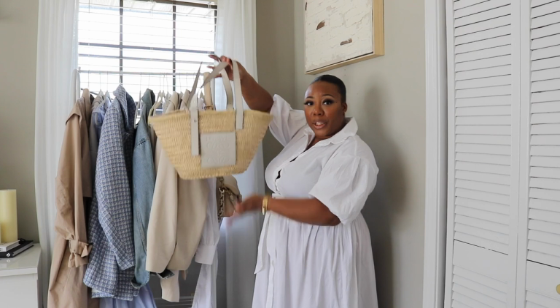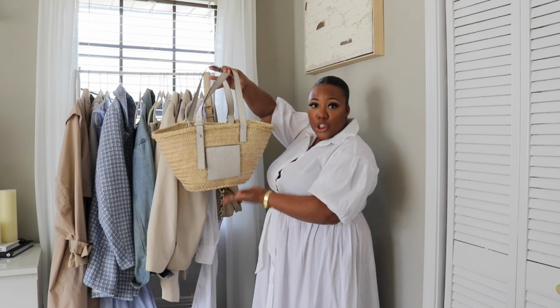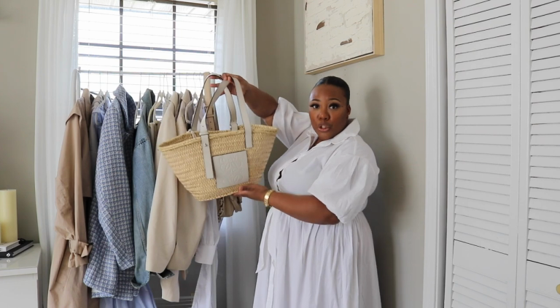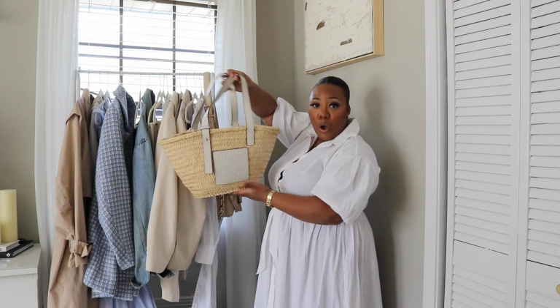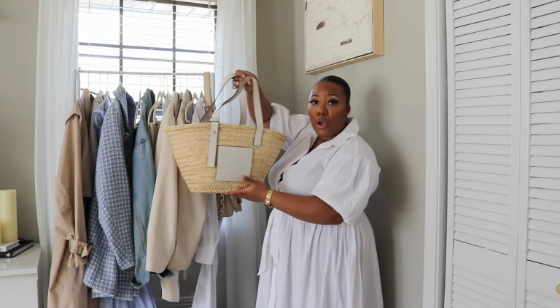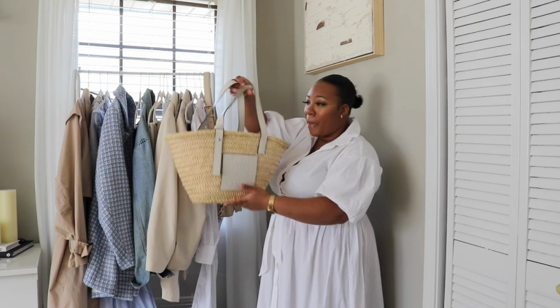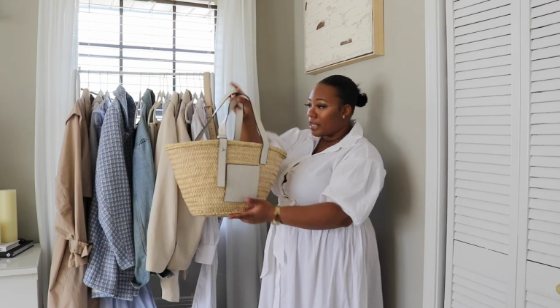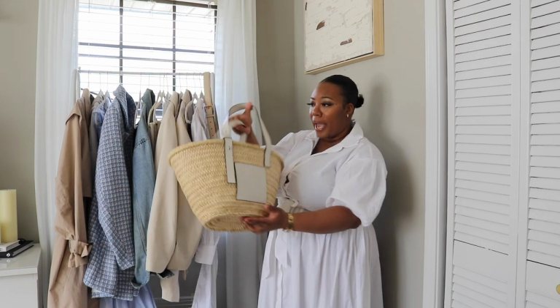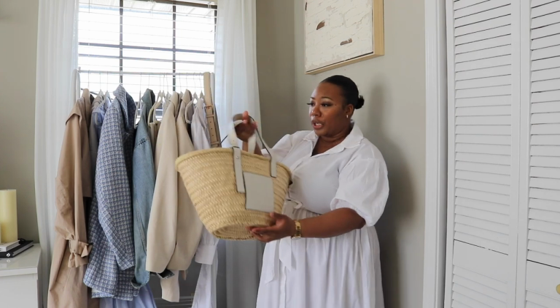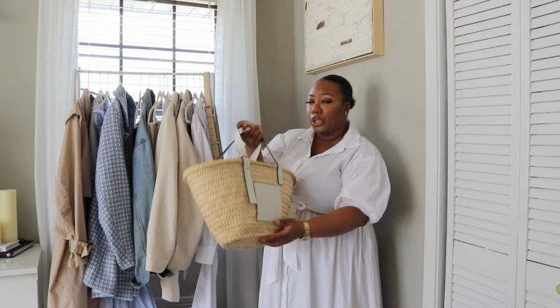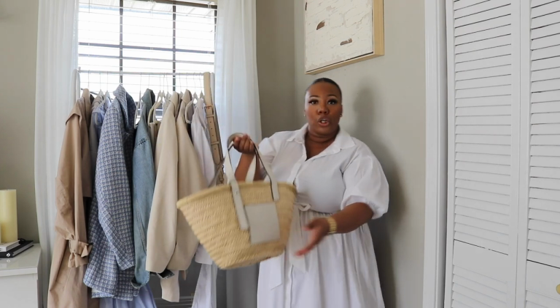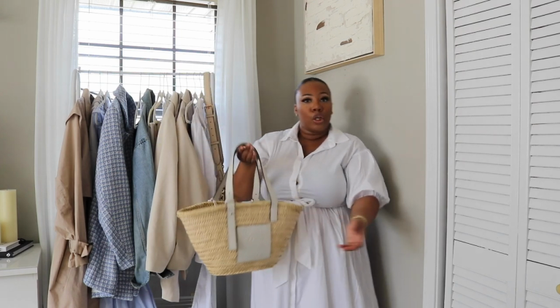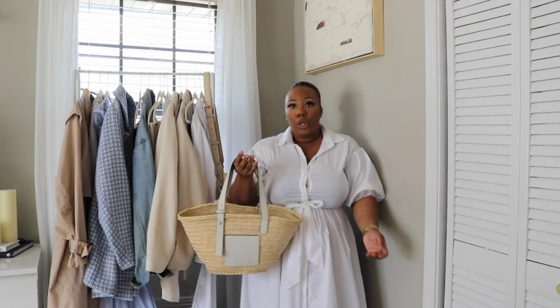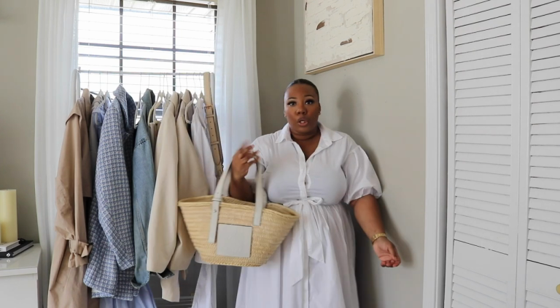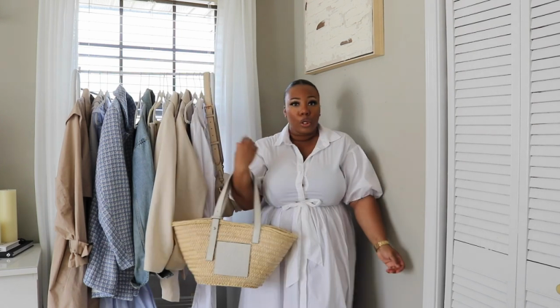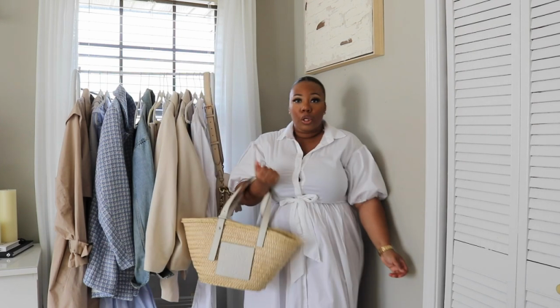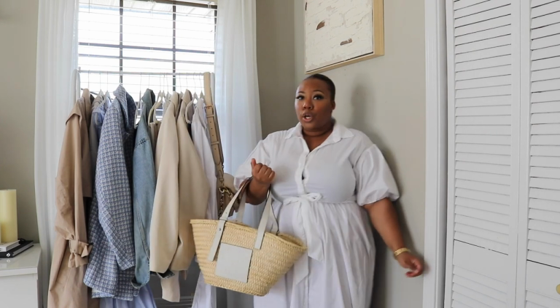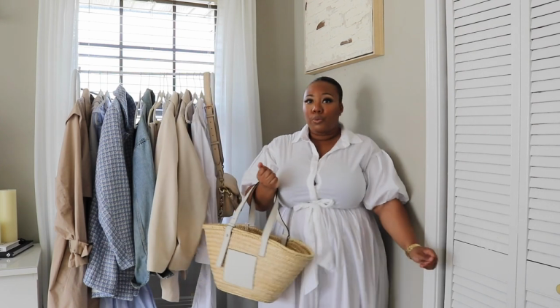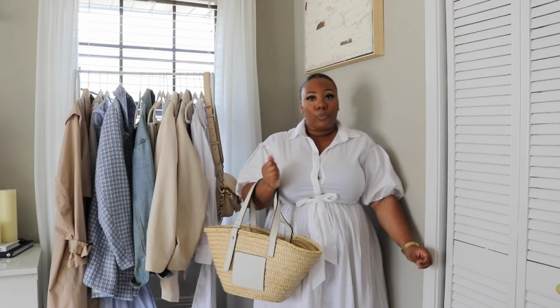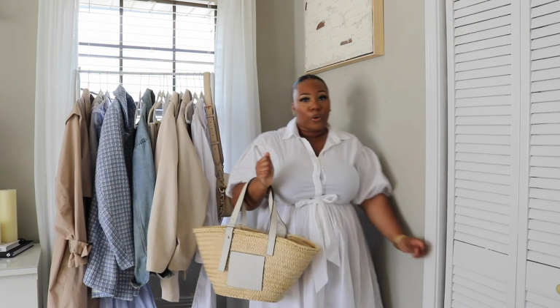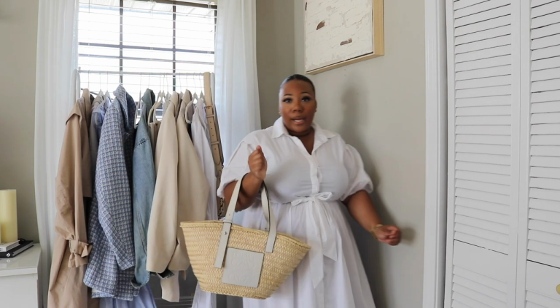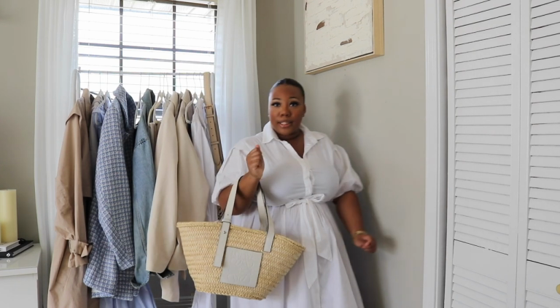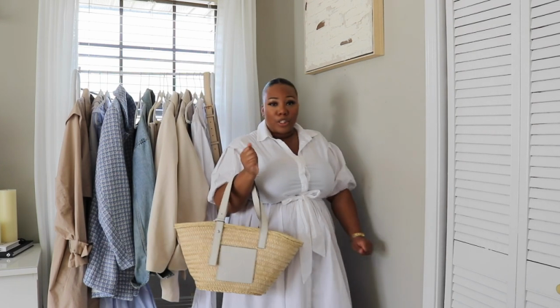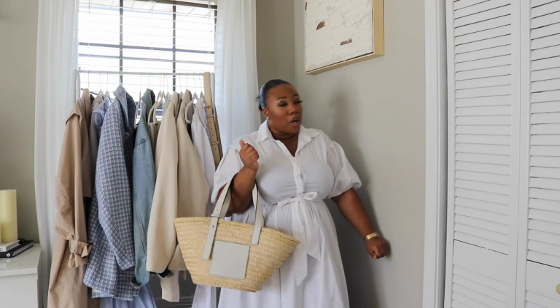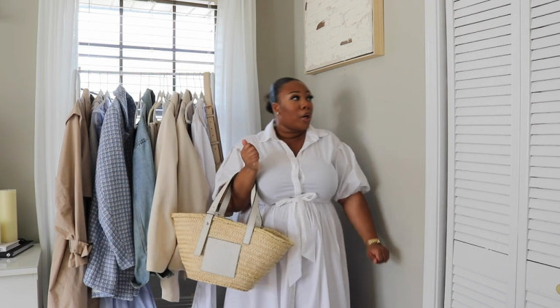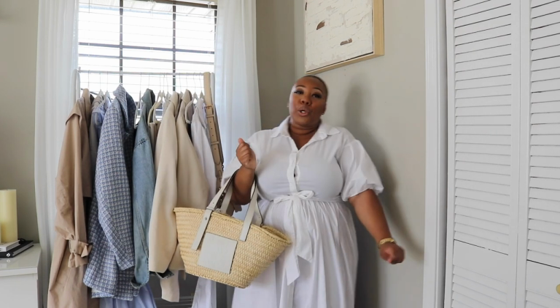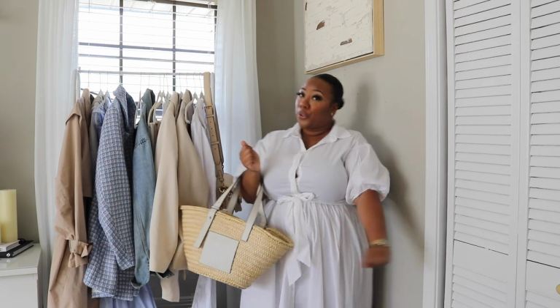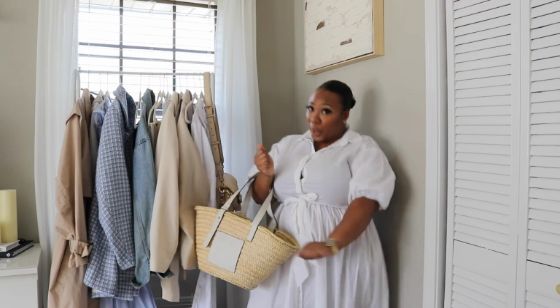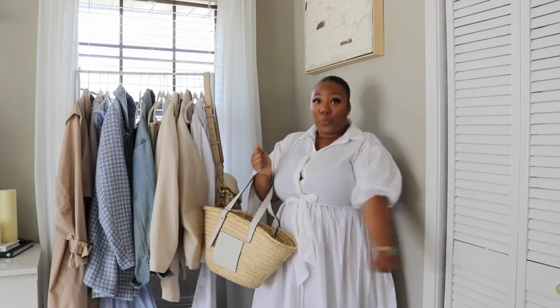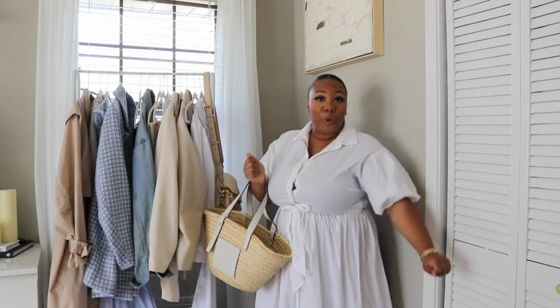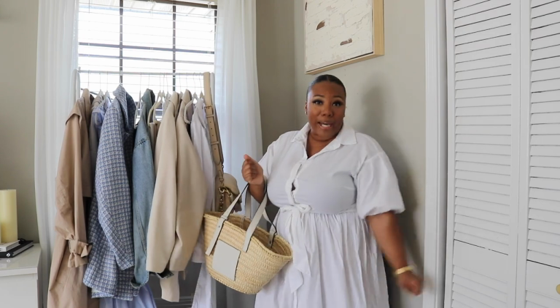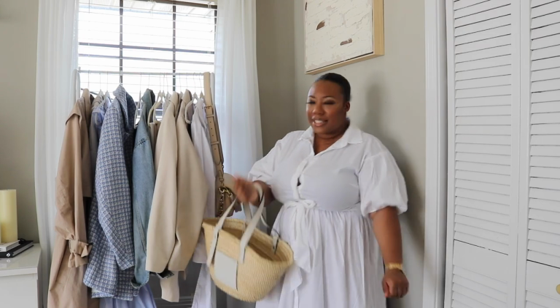Get you your basket bag girl, you won't regret it.